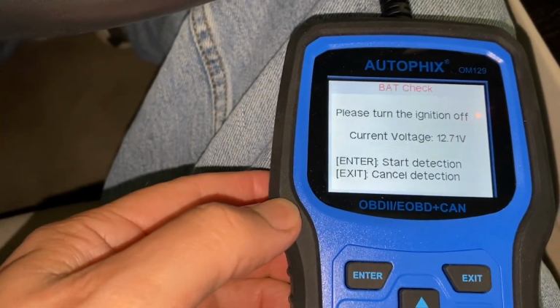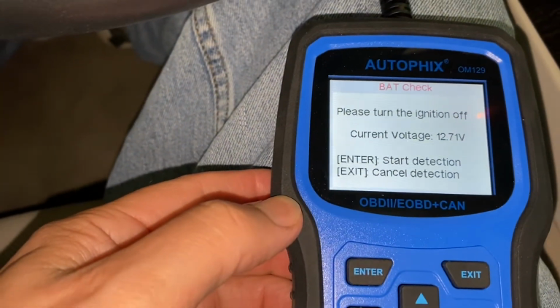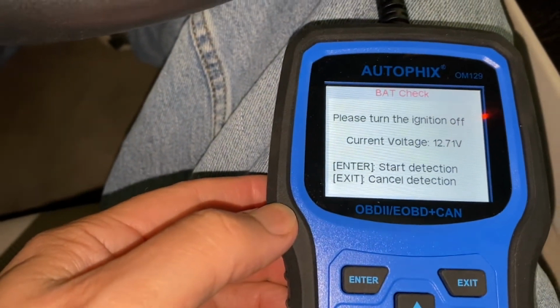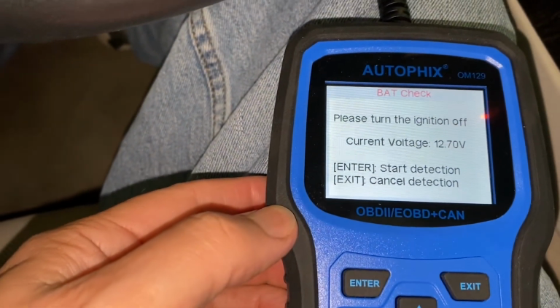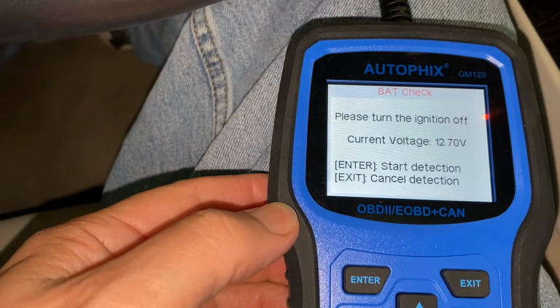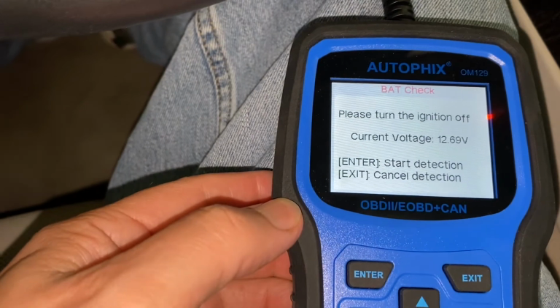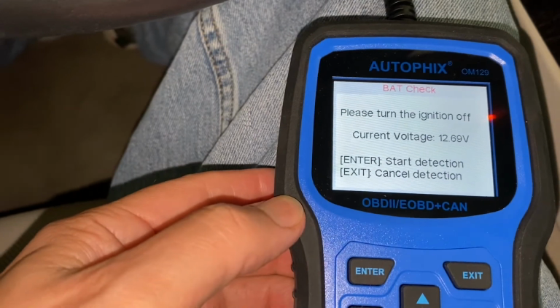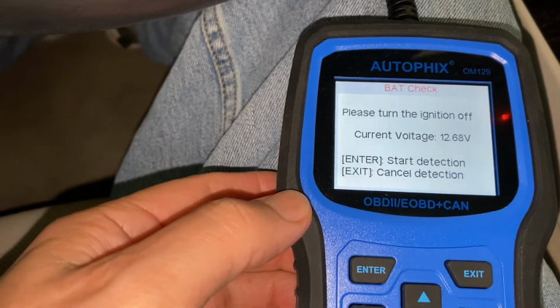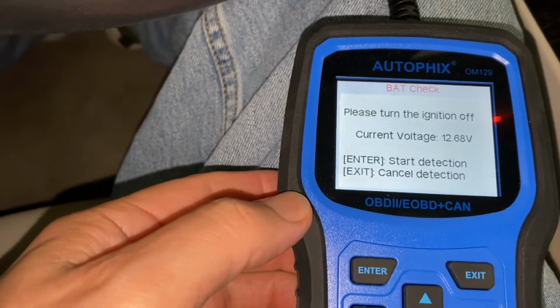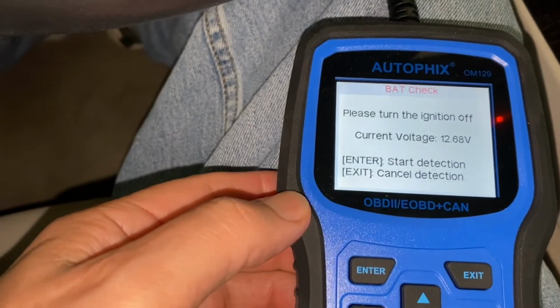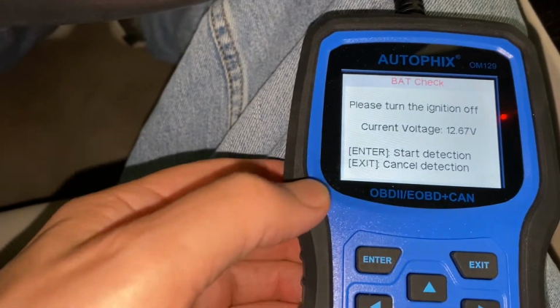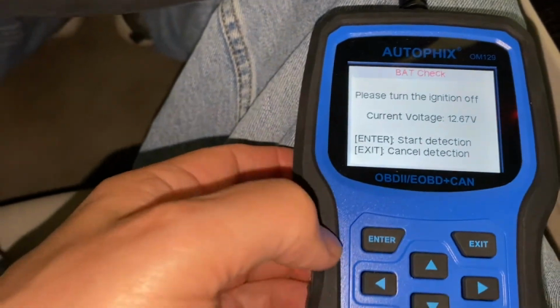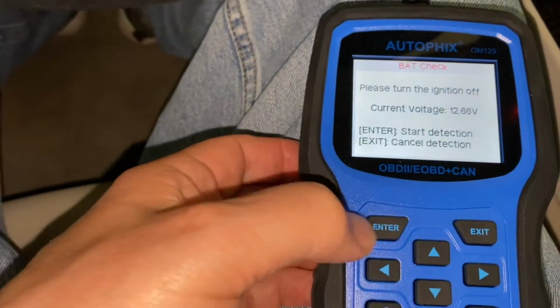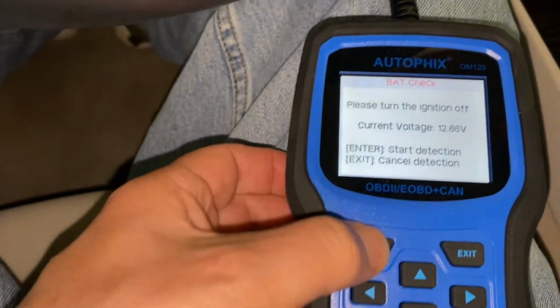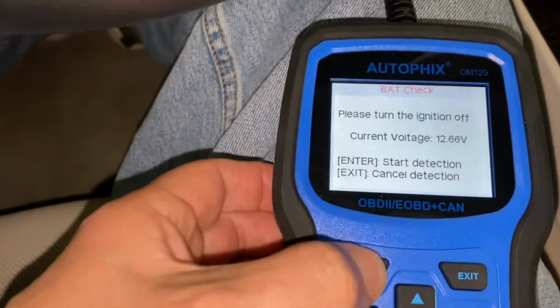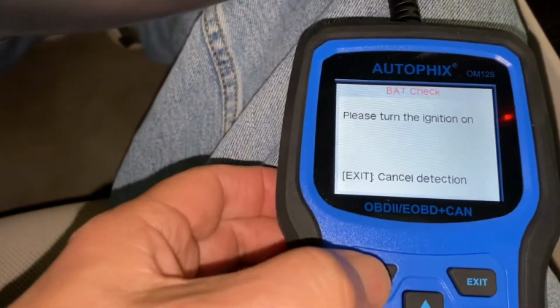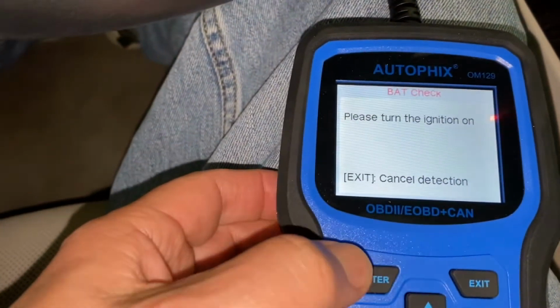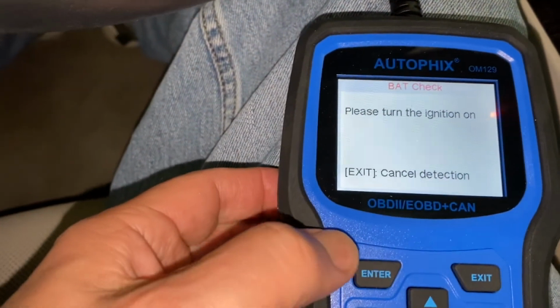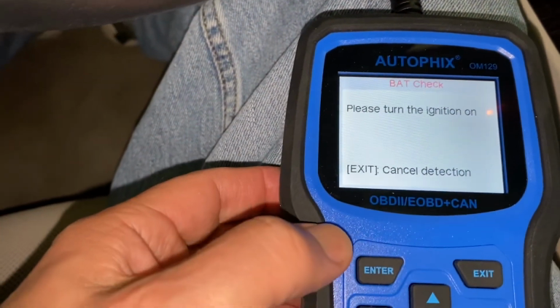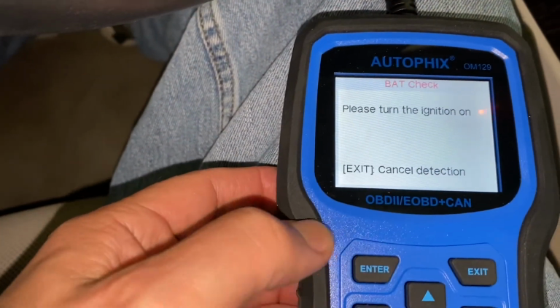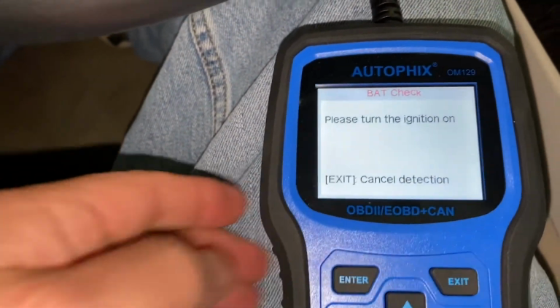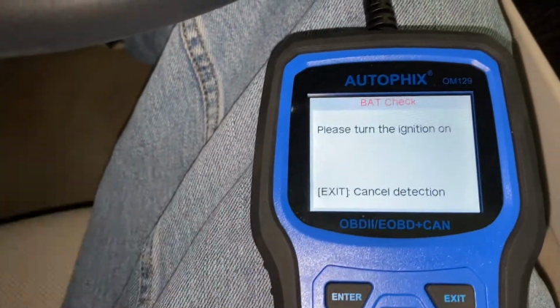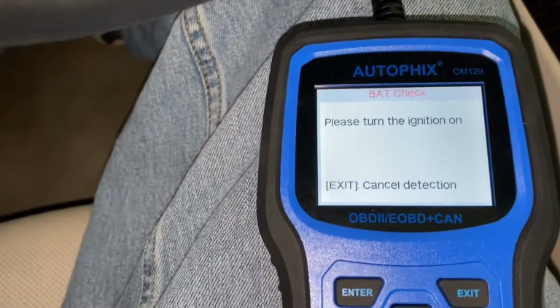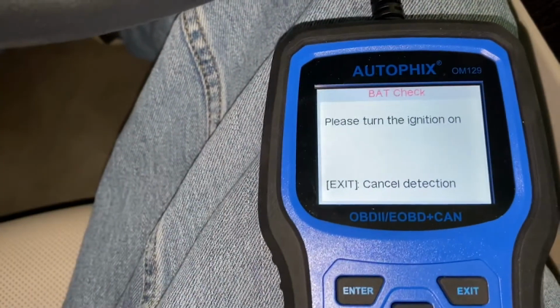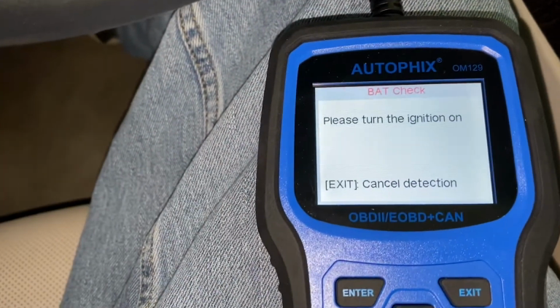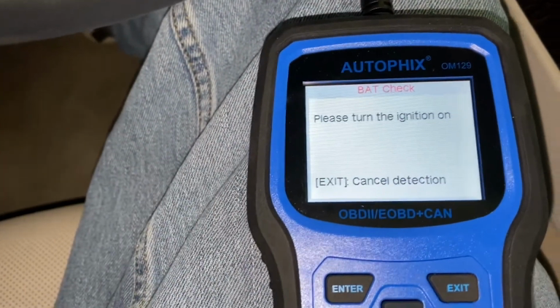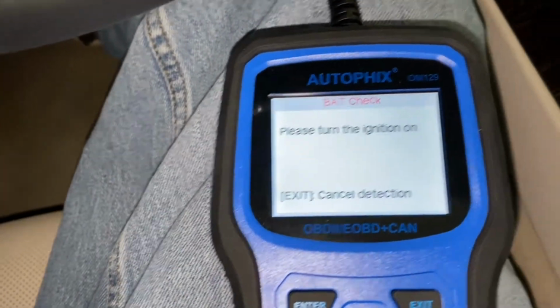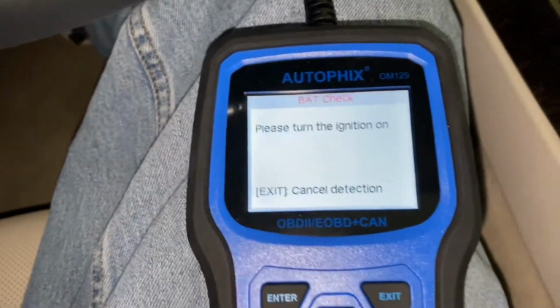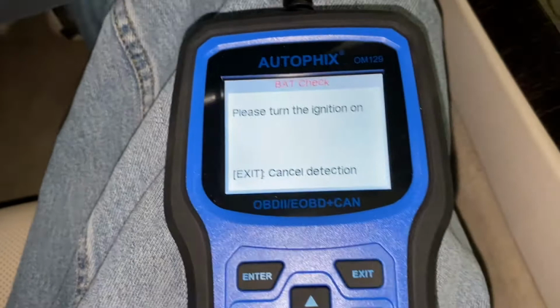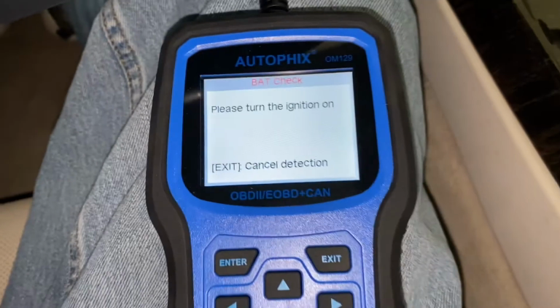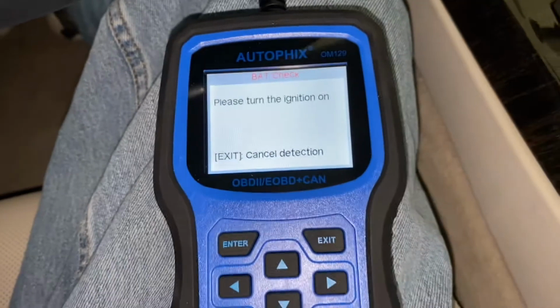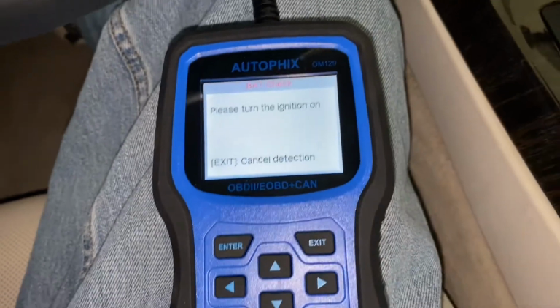Please turn the engine off. It is off. So we start — now we turn engine on. Sorry about that, folks.